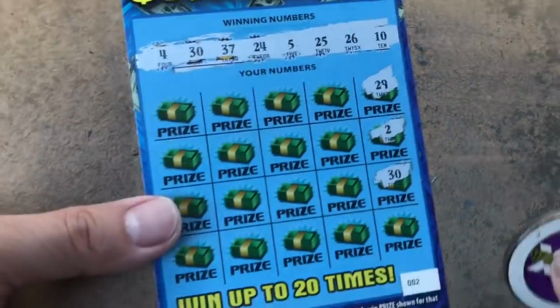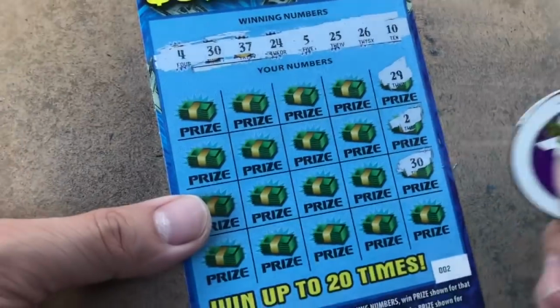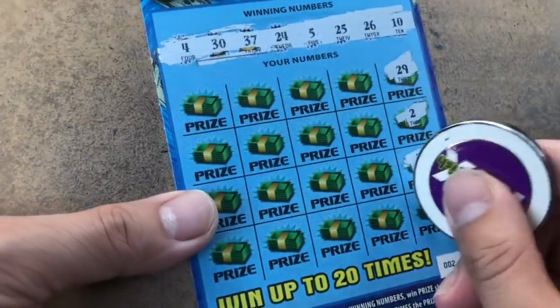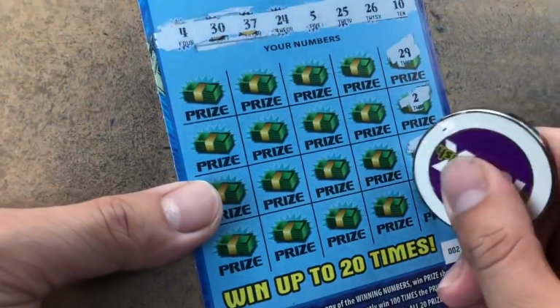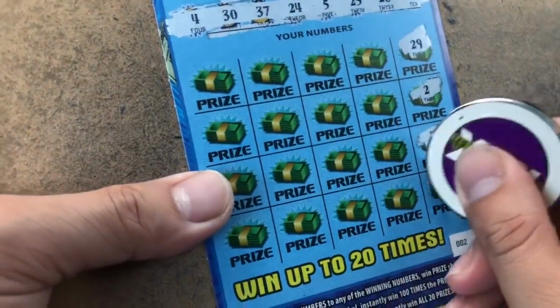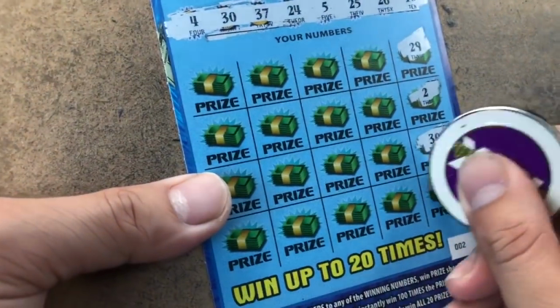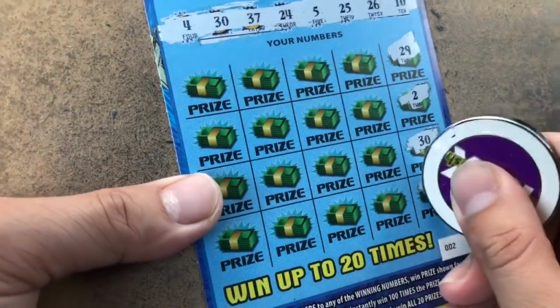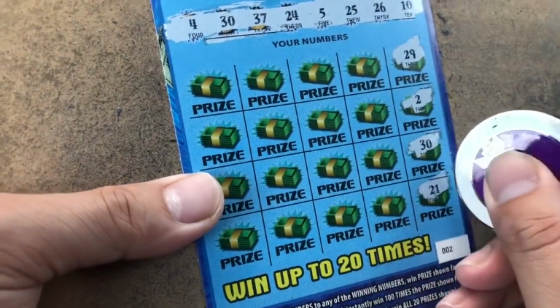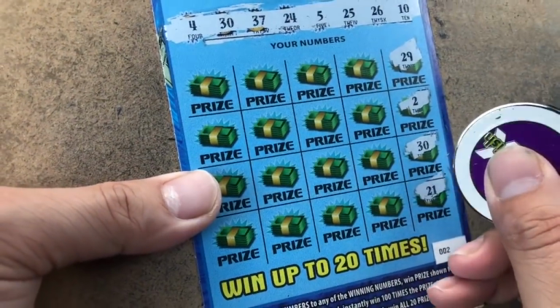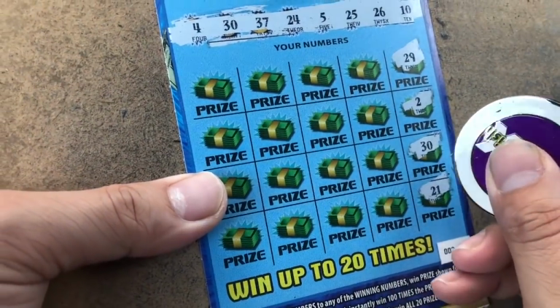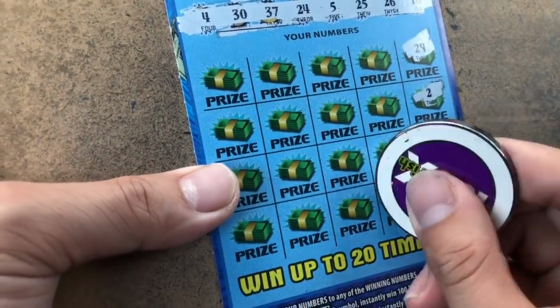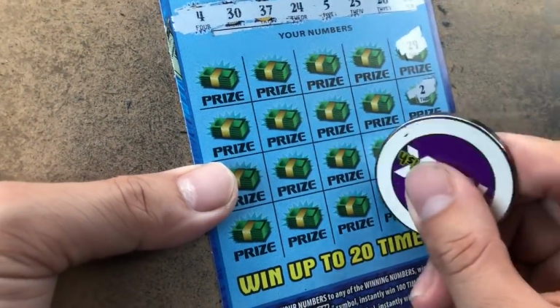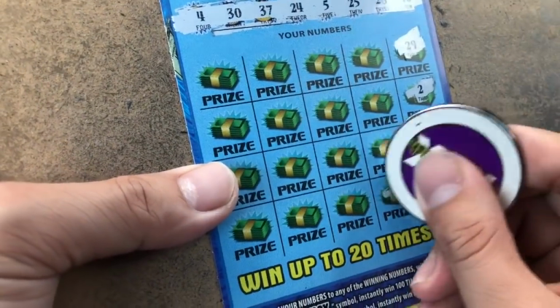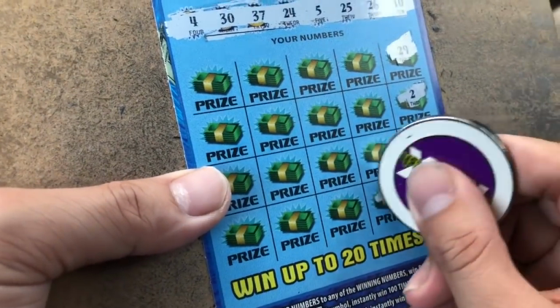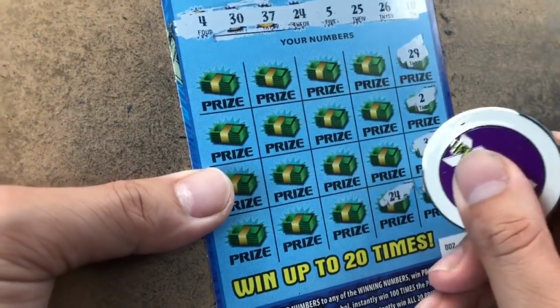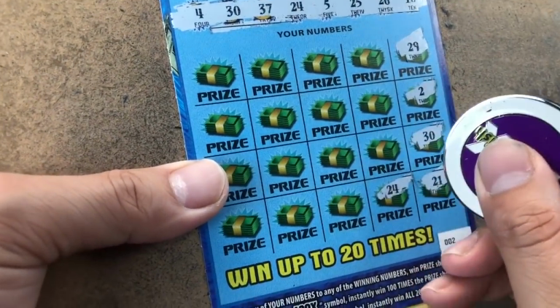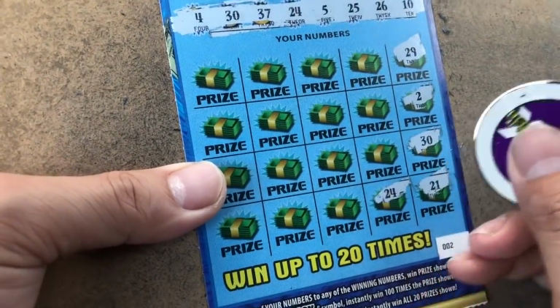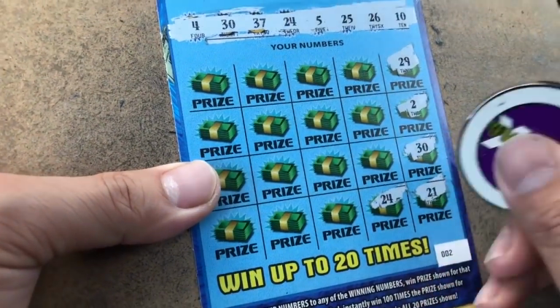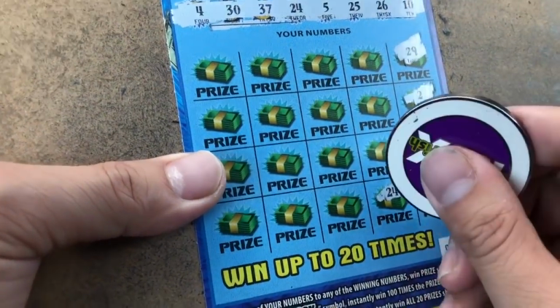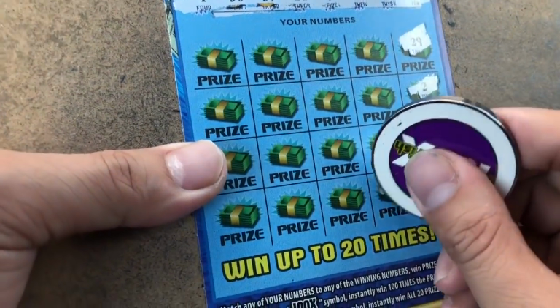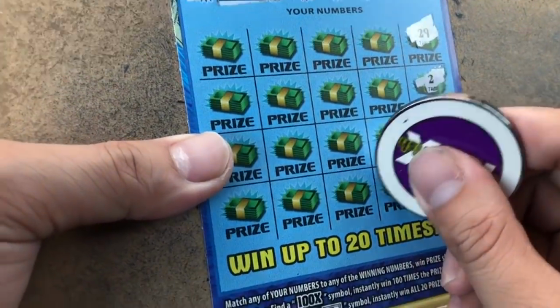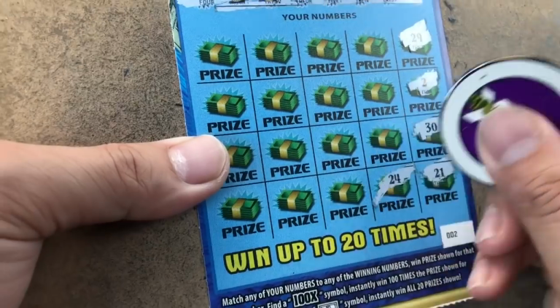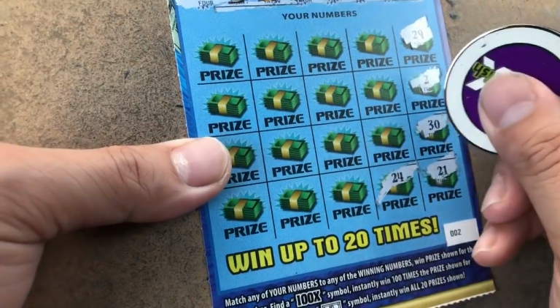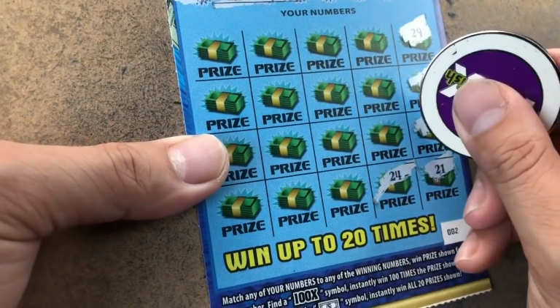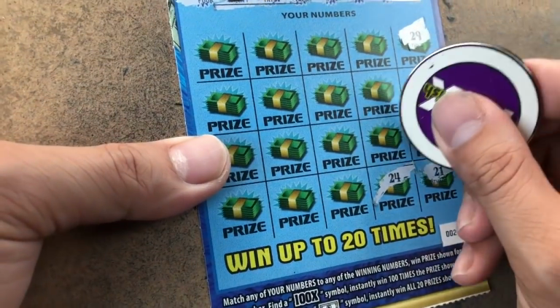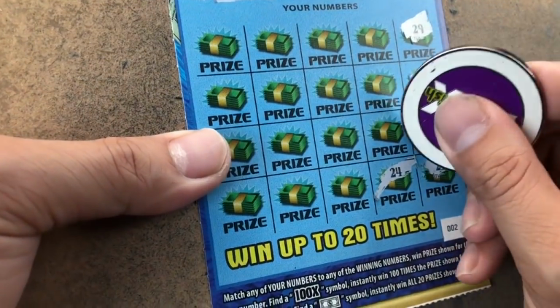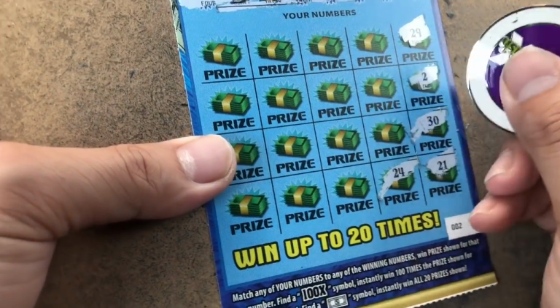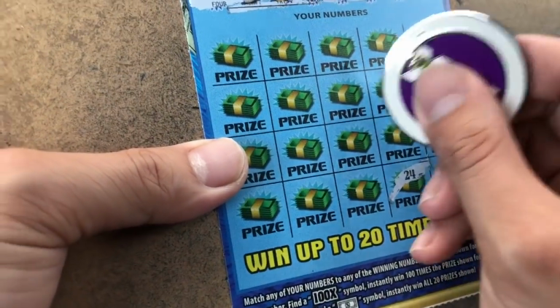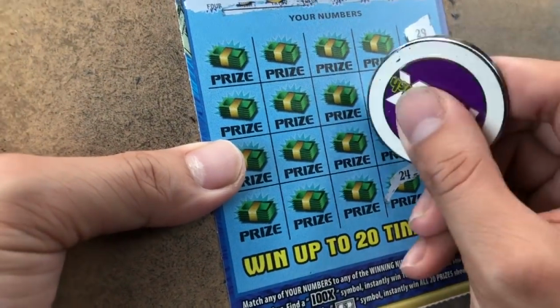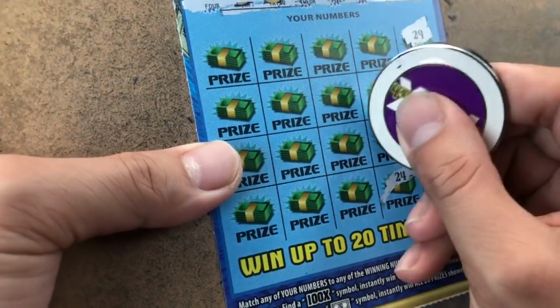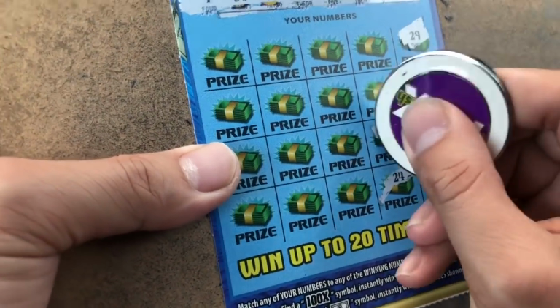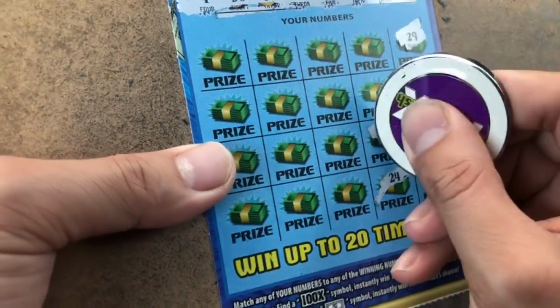Come on. One more. 24, 24. So we have money, my friend. No ticket.